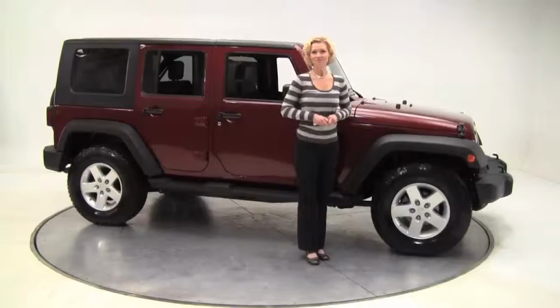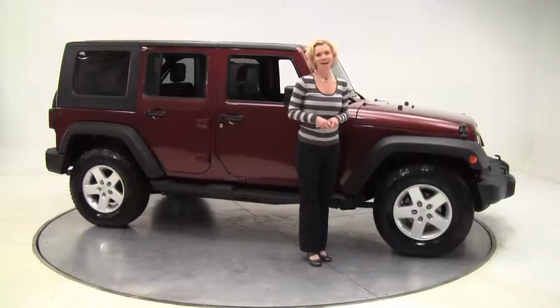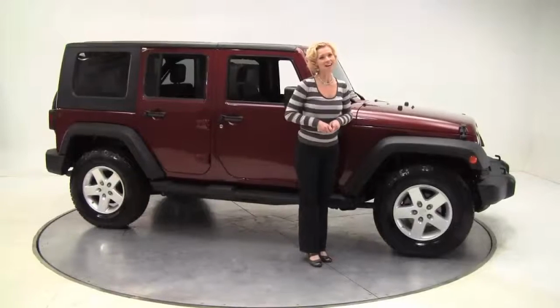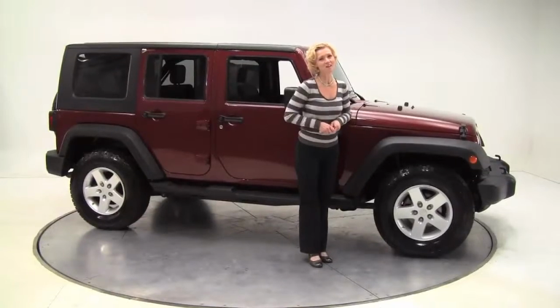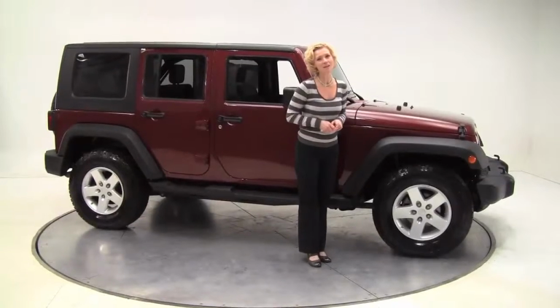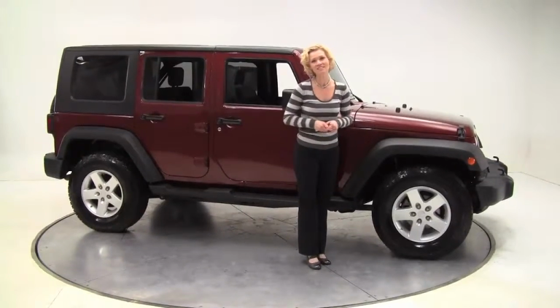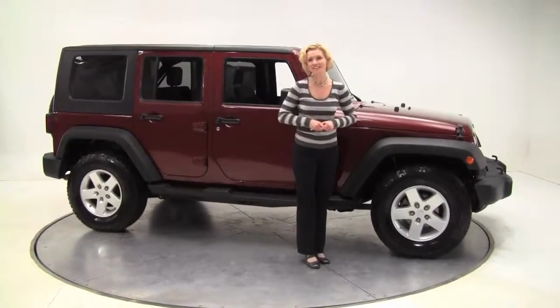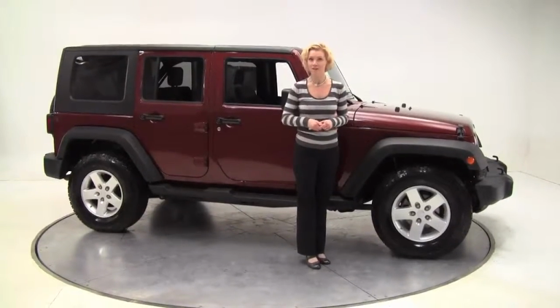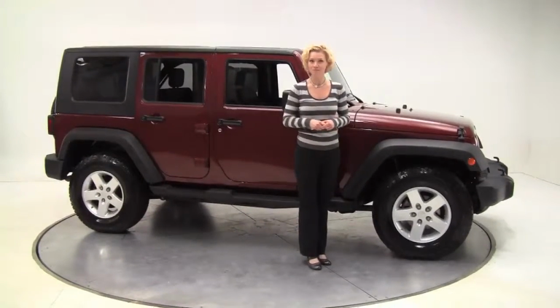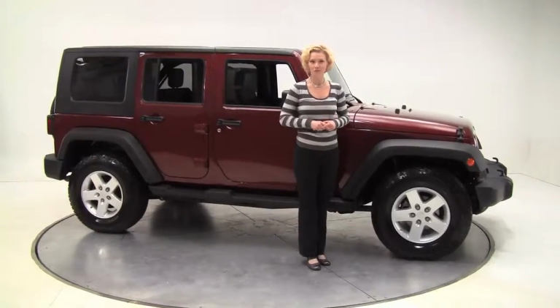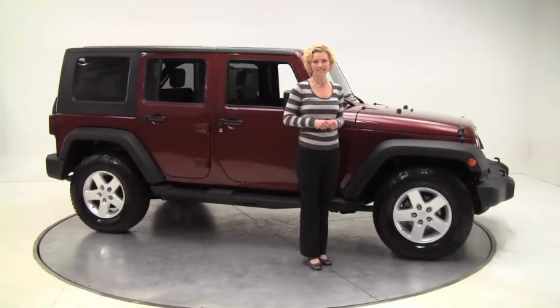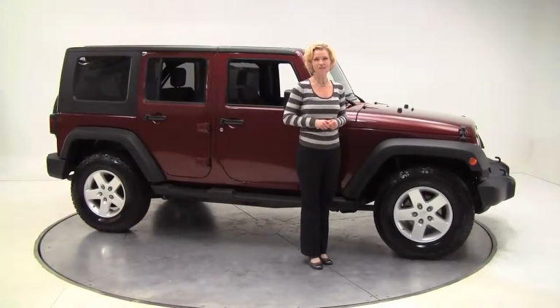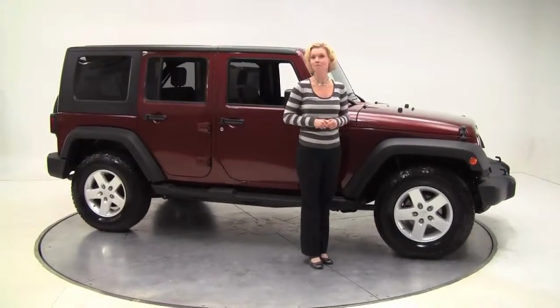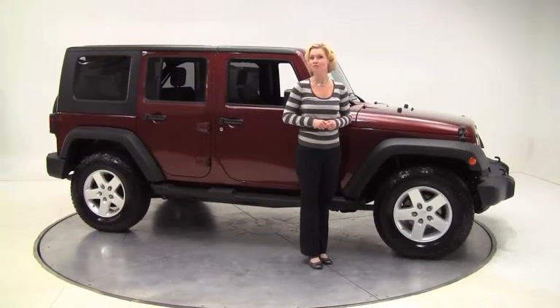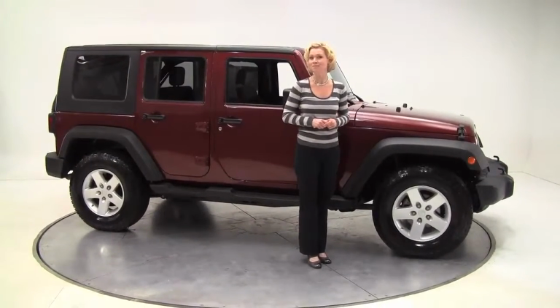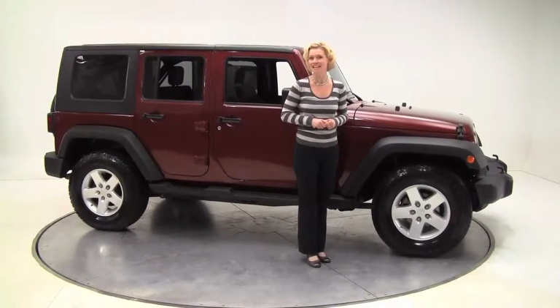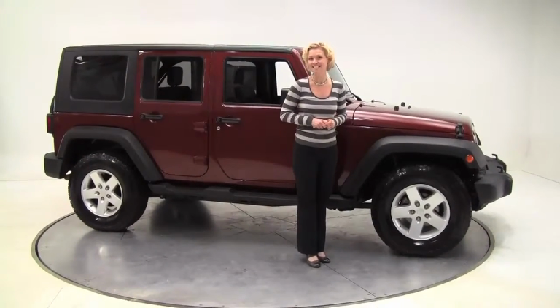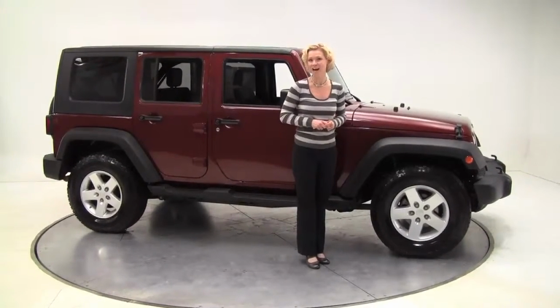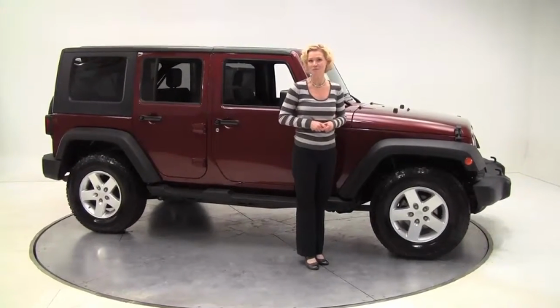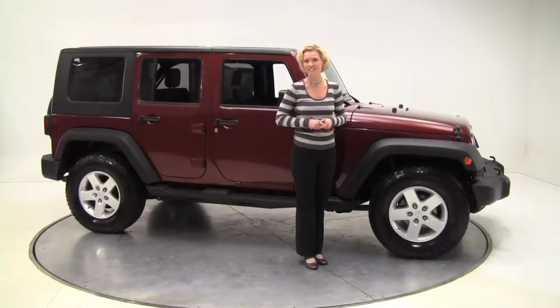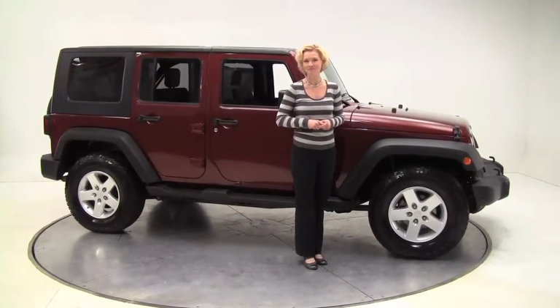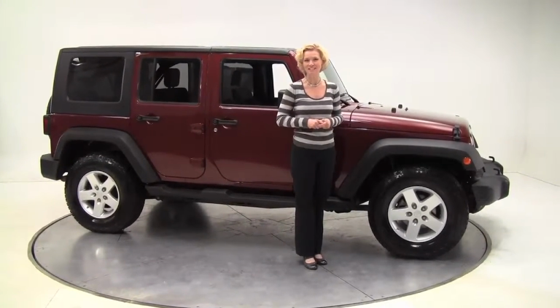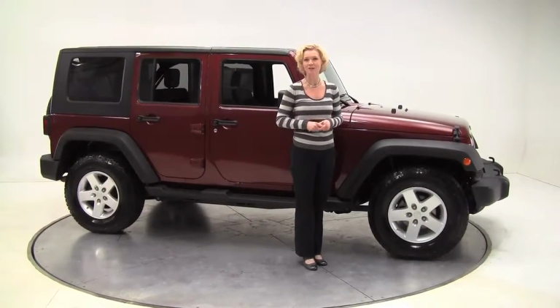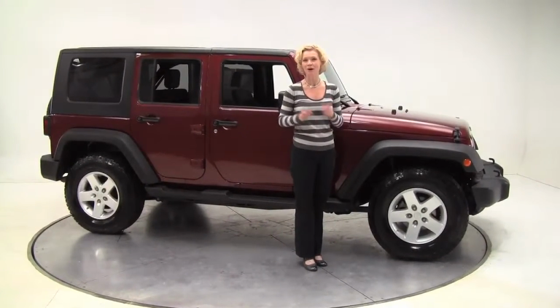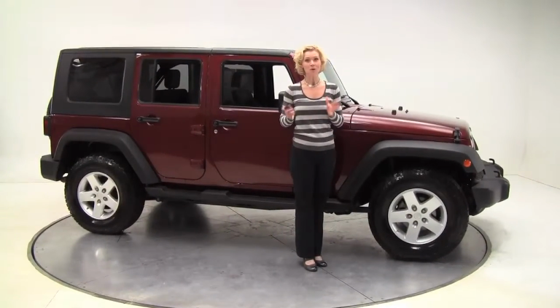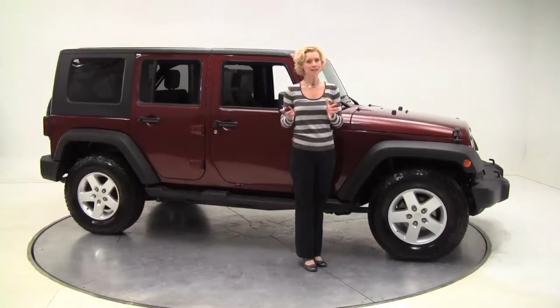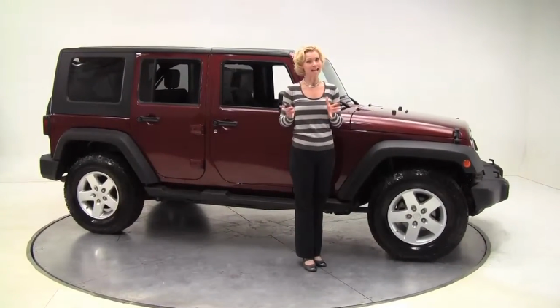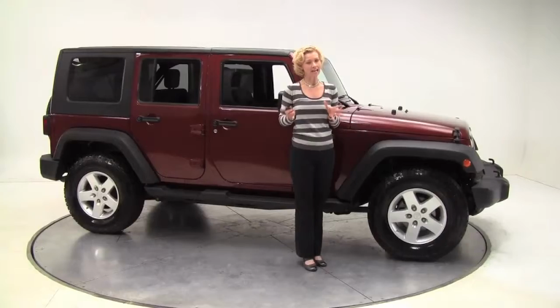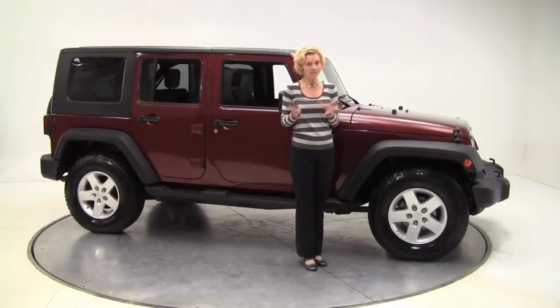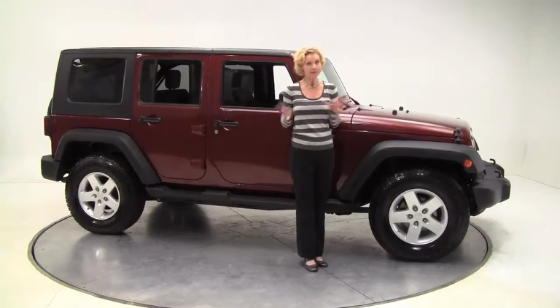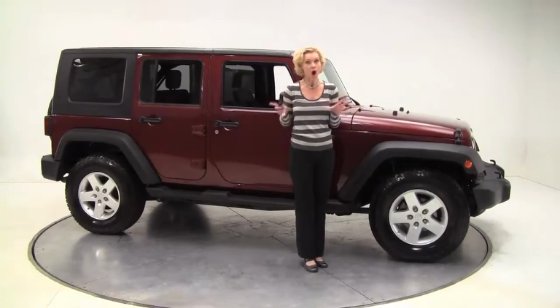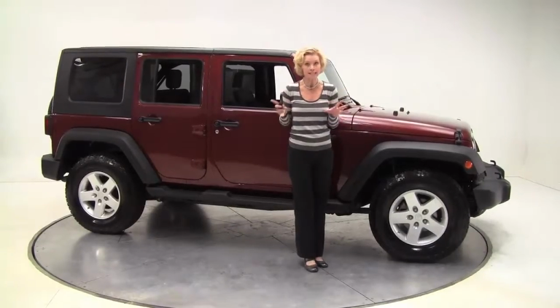Hi everybody, this is Erin coming to you once again from Feldman Nissan, Bloomington, Minnesota, with something awesome.